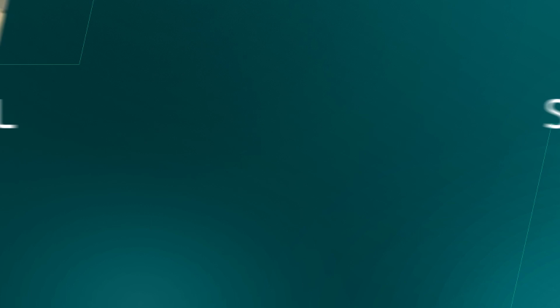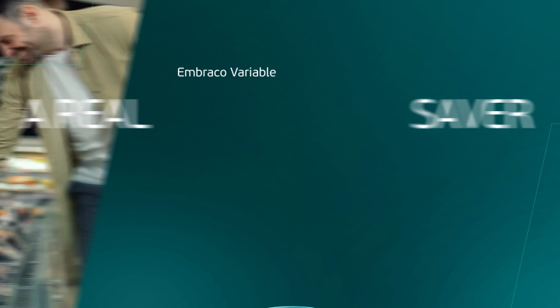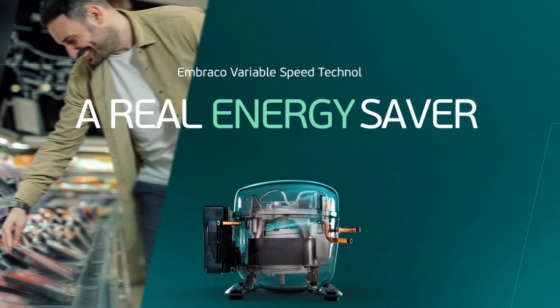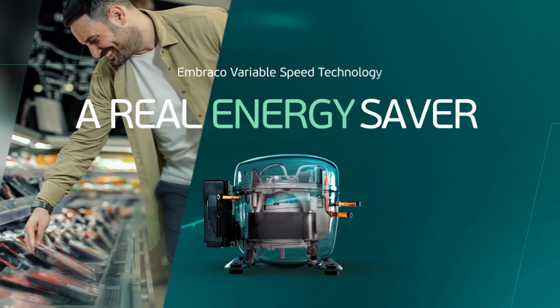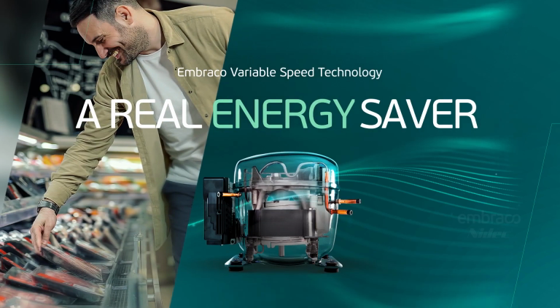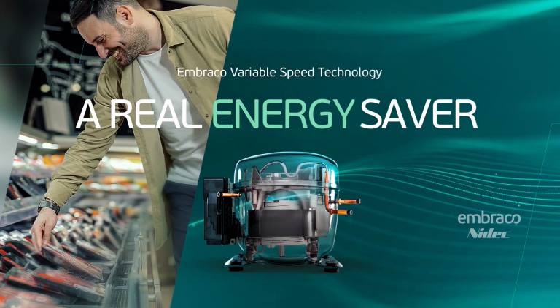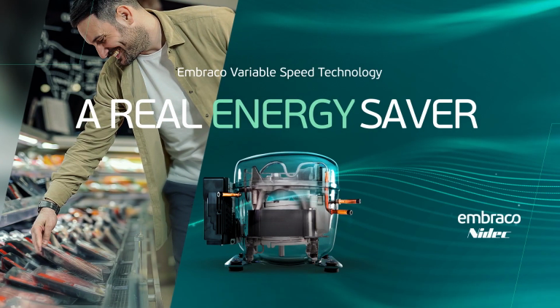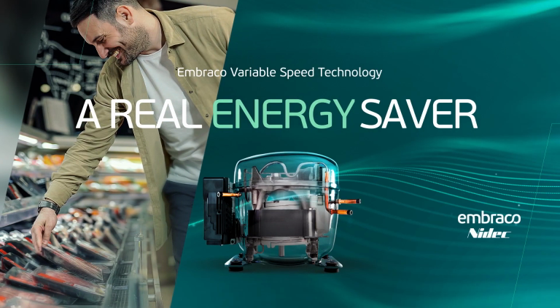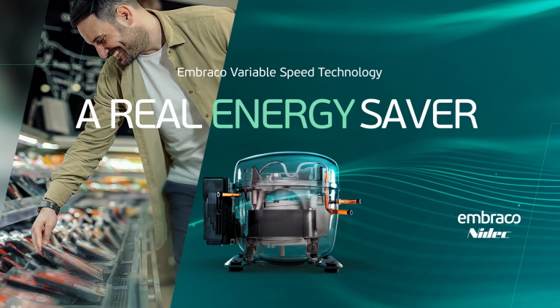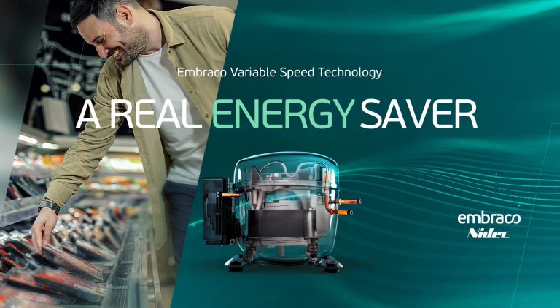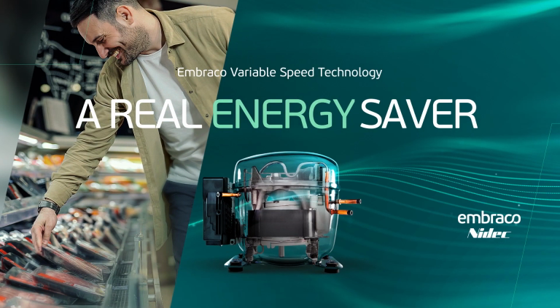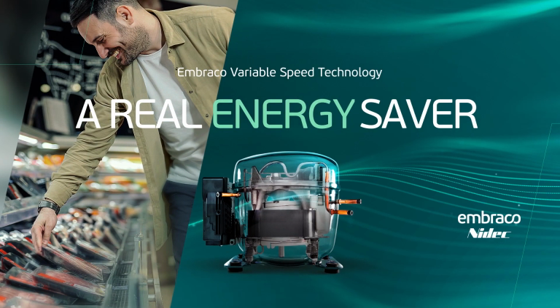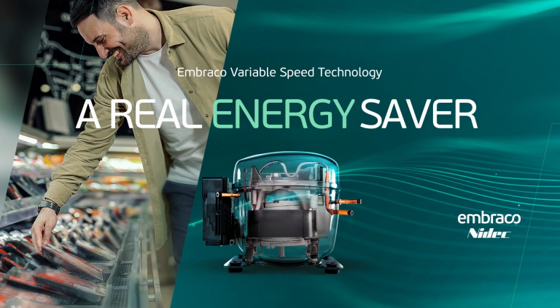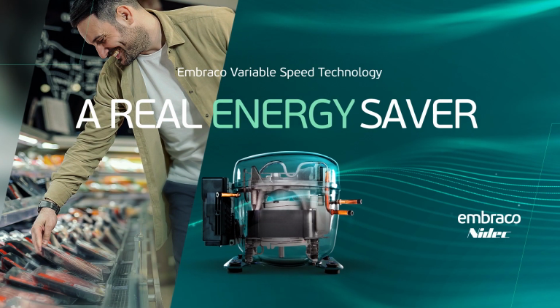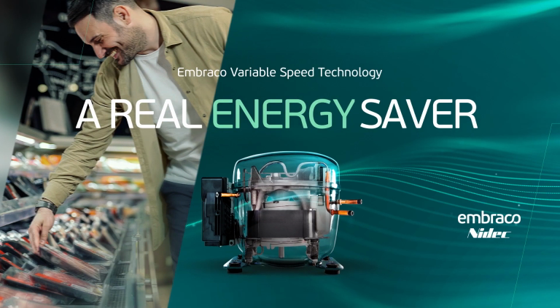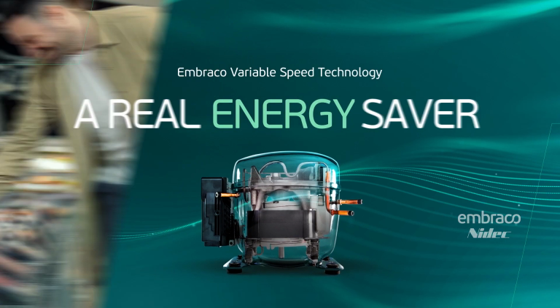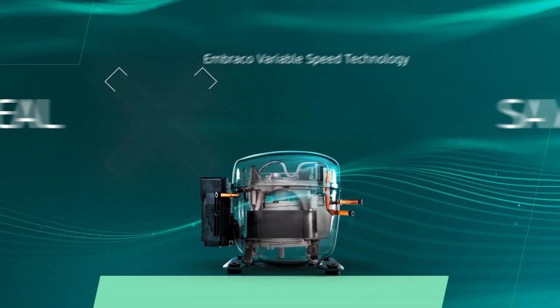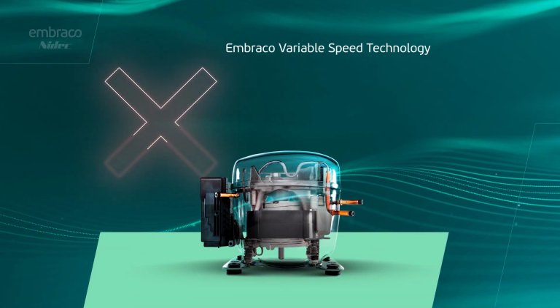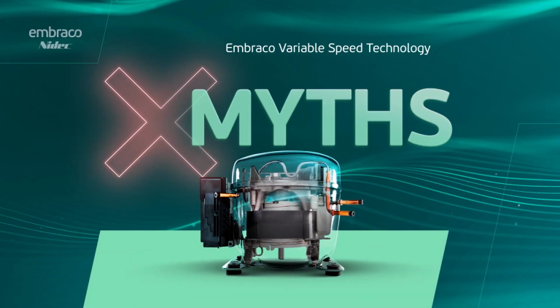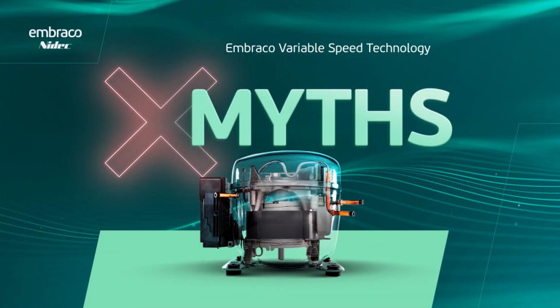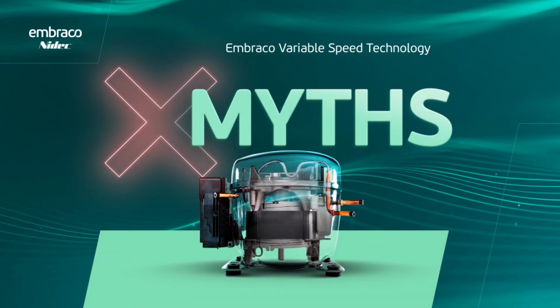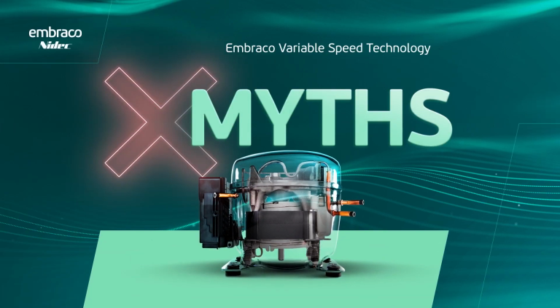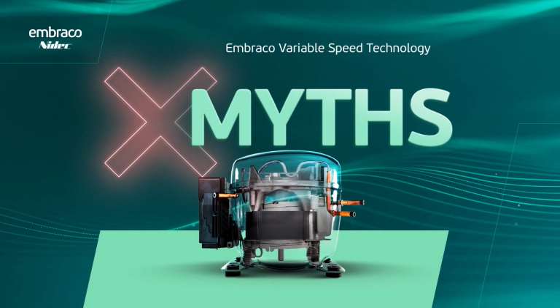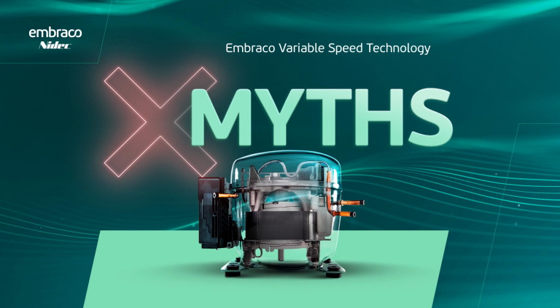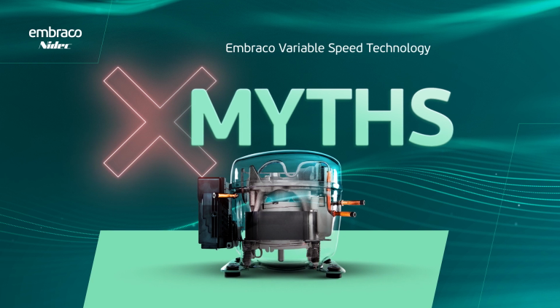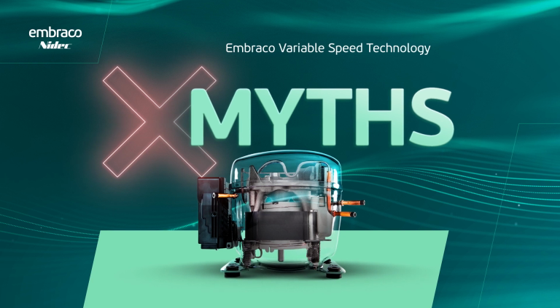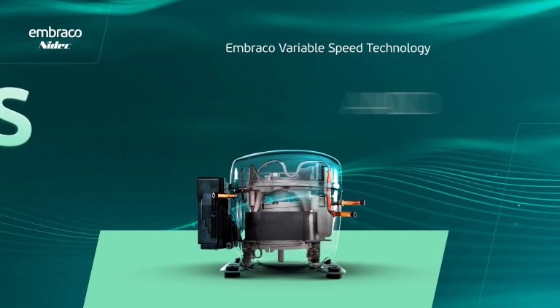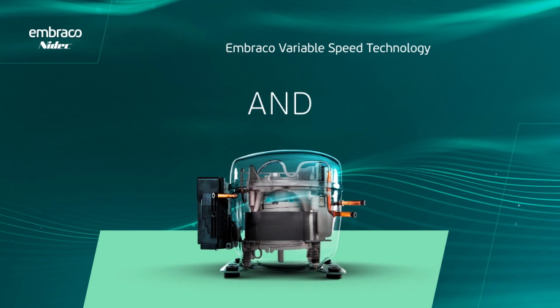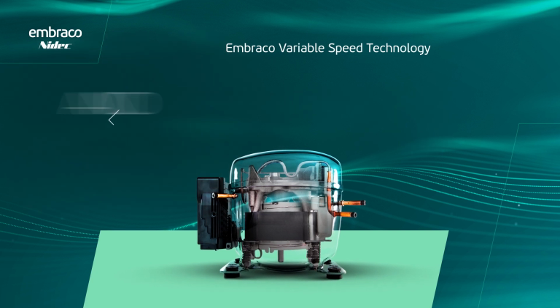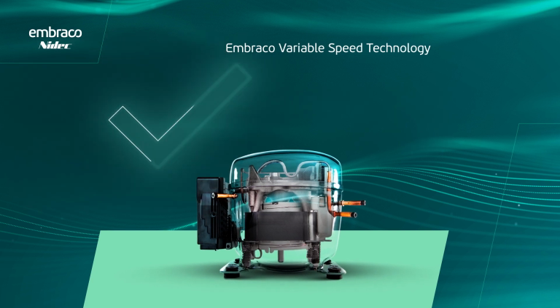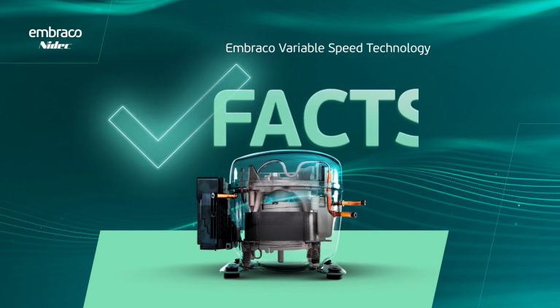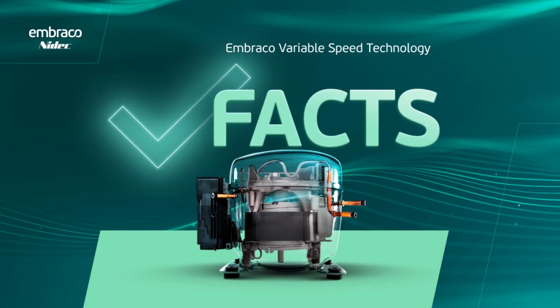Variable speed technology is changing refrigeration. But what is myth and what is fact about it?